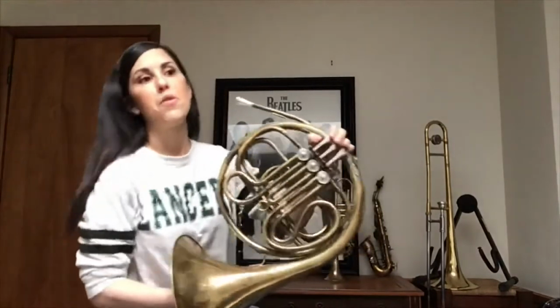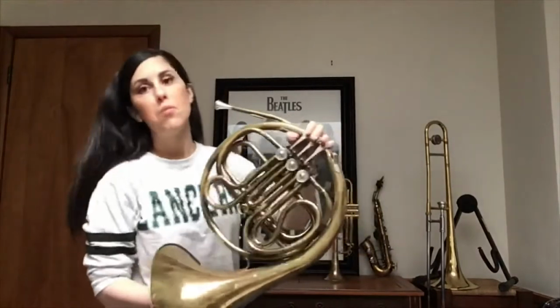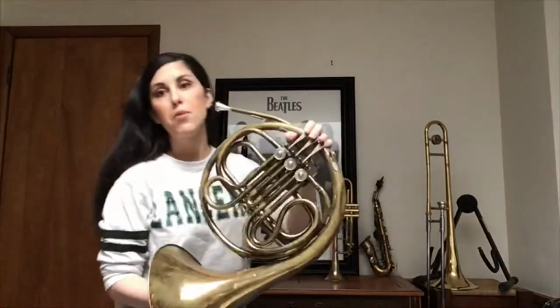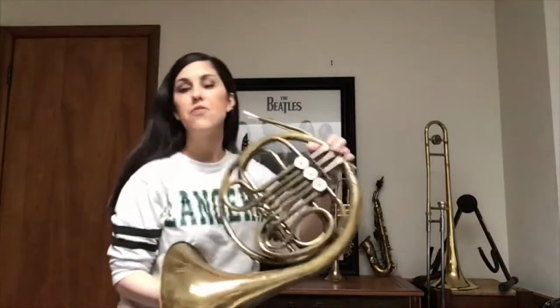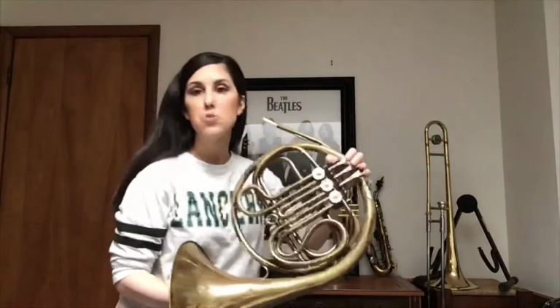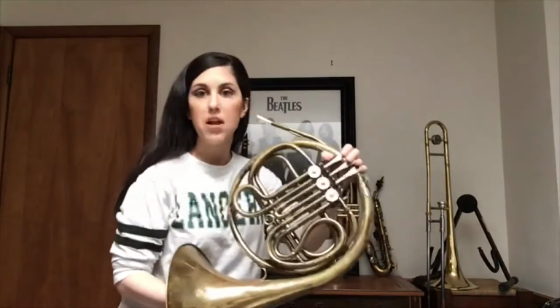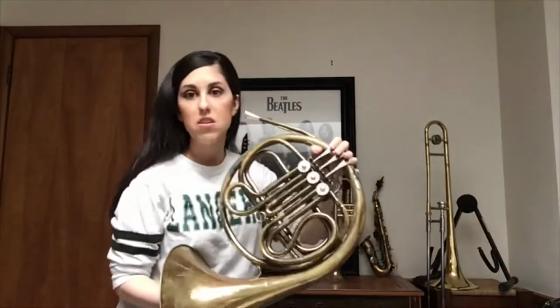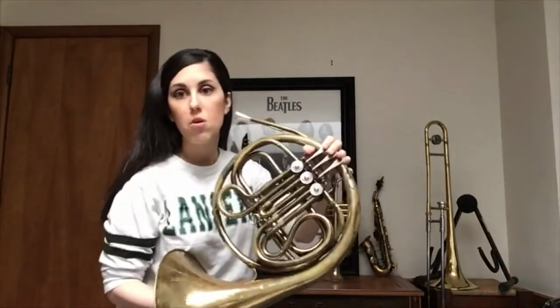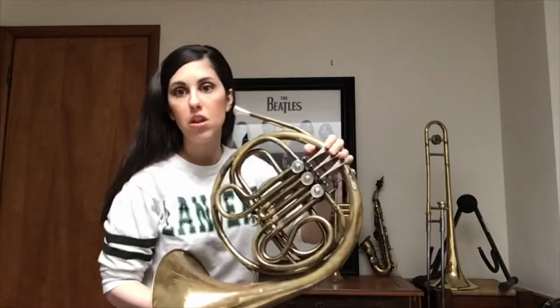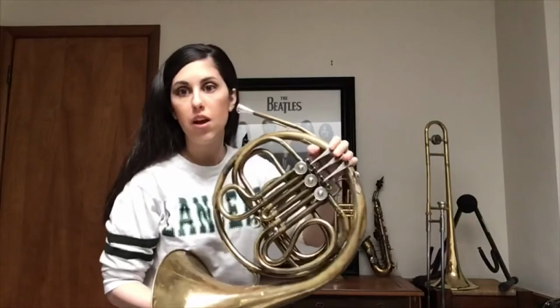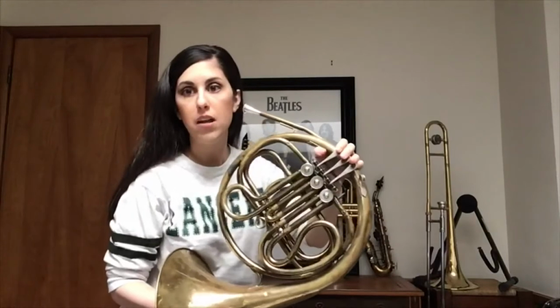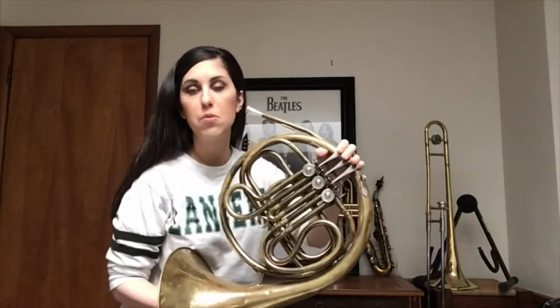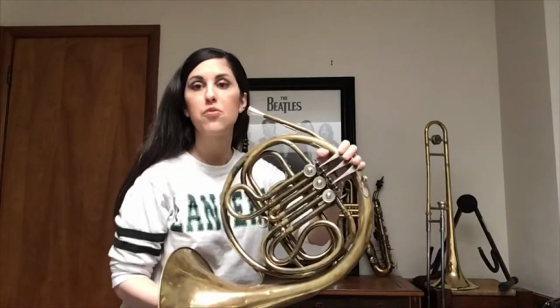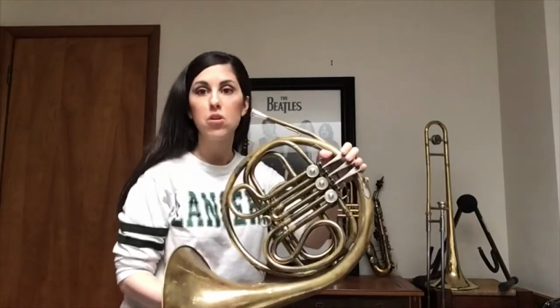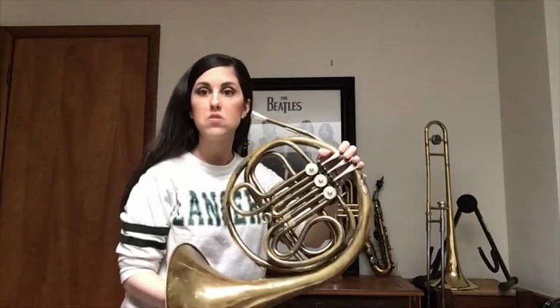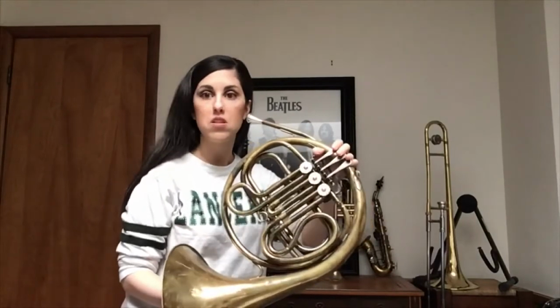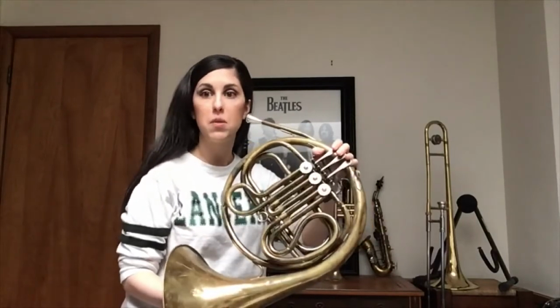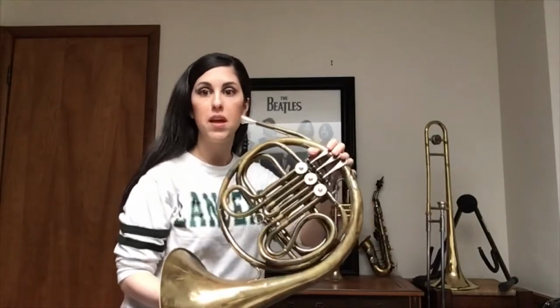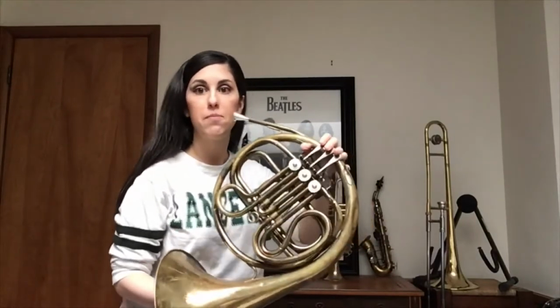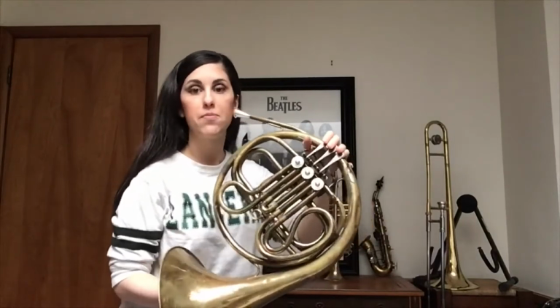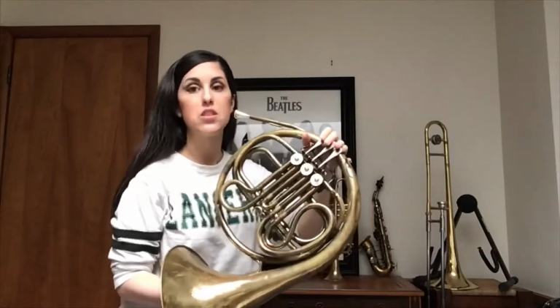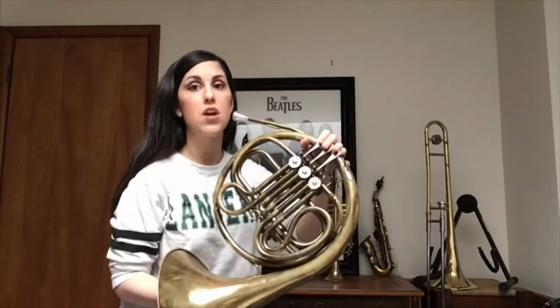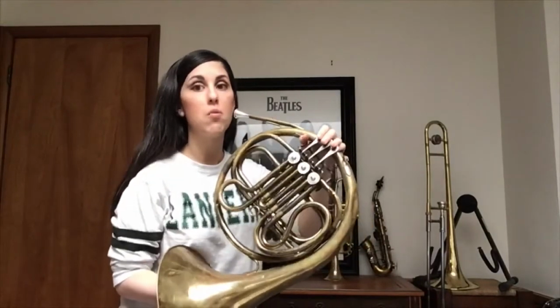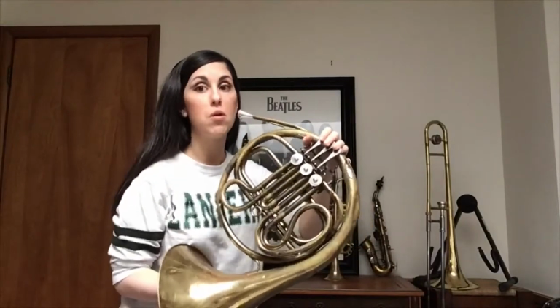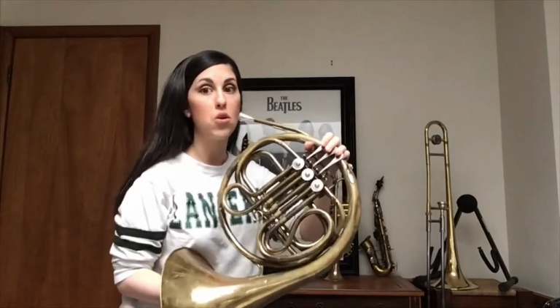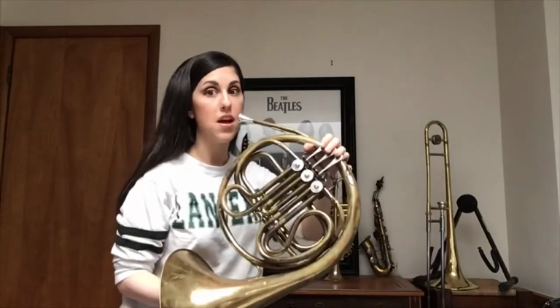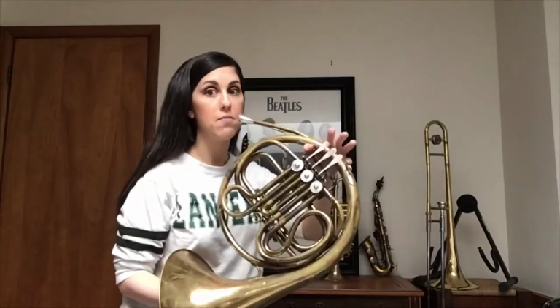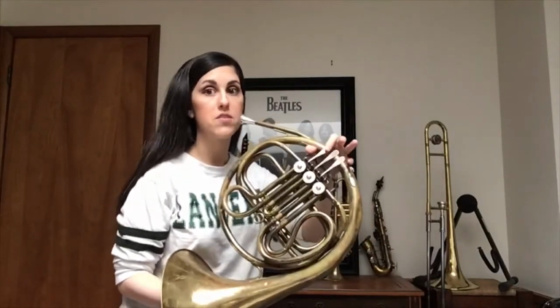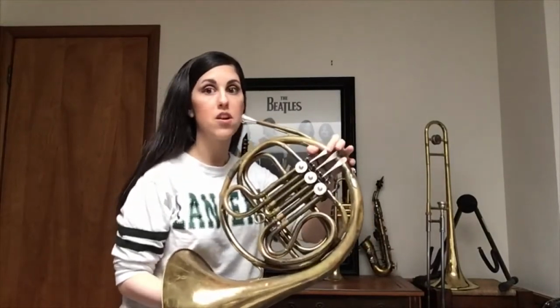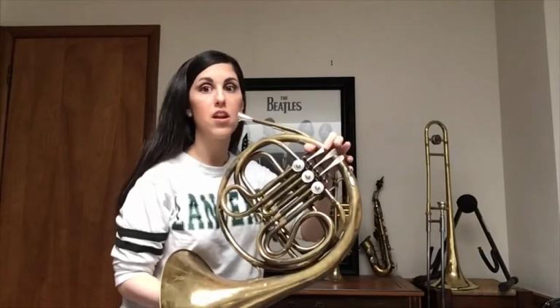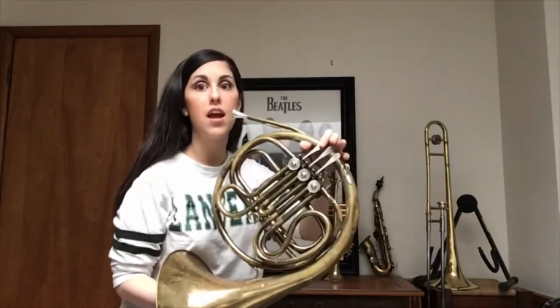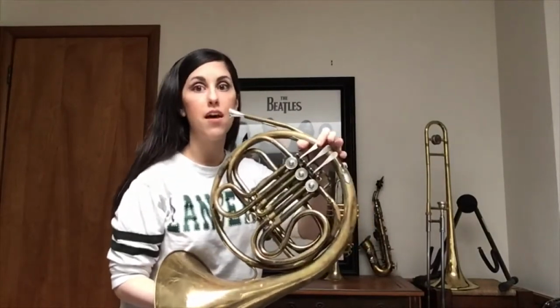Remember to visualize the note in your head before you start to play it. Let's try that one more time, starting on F.